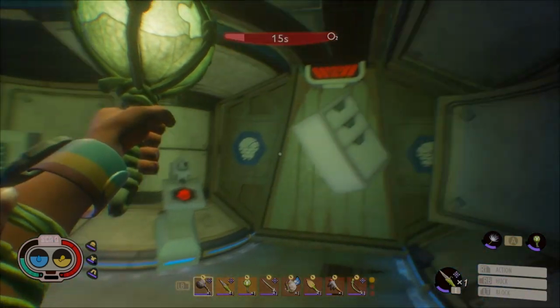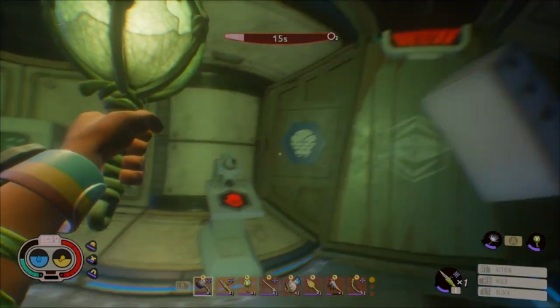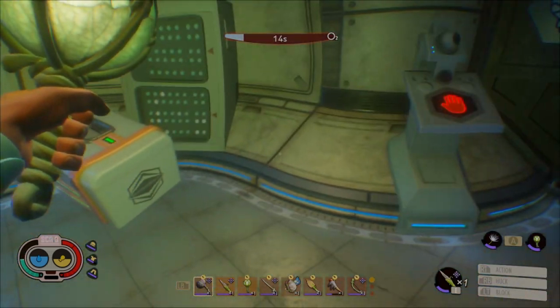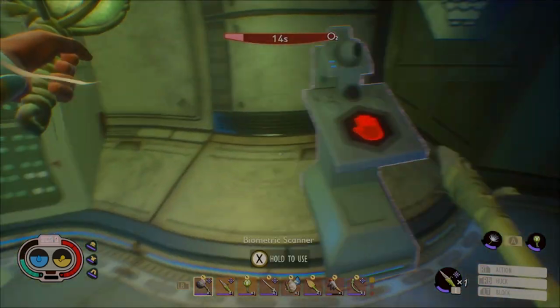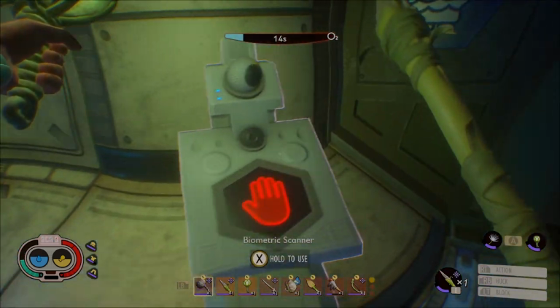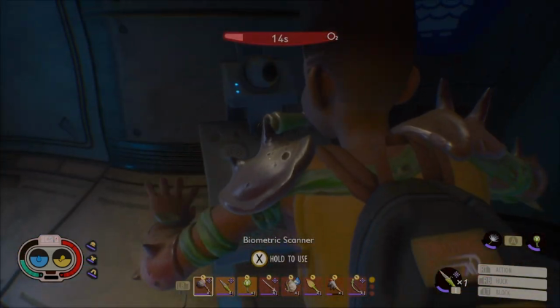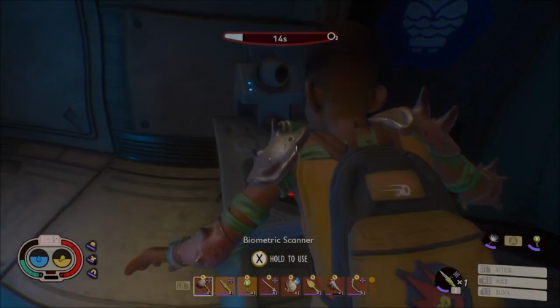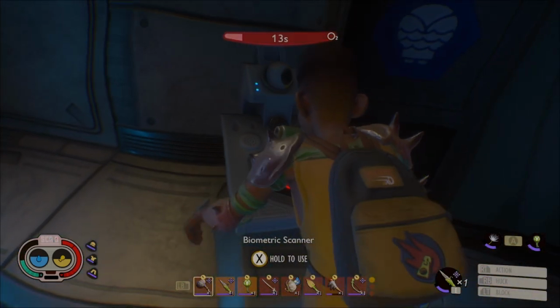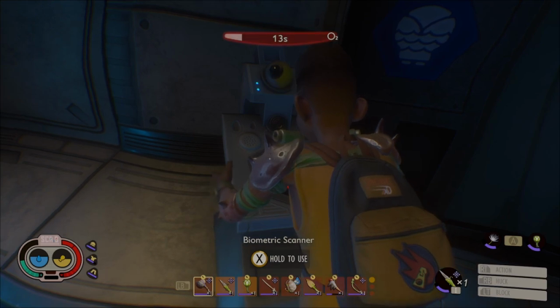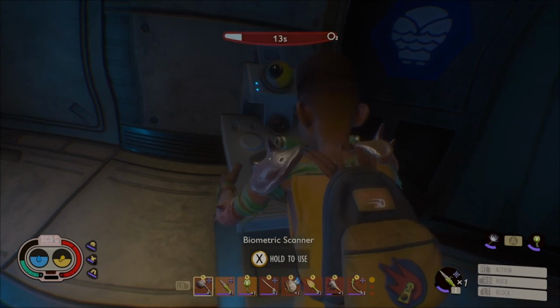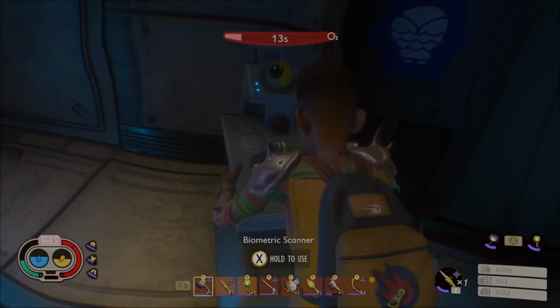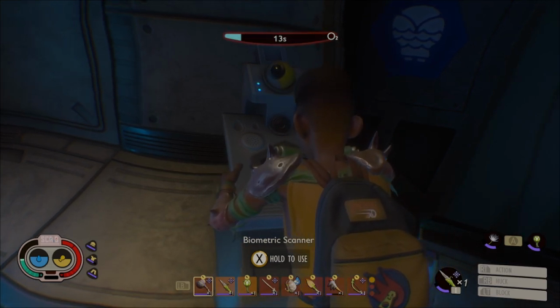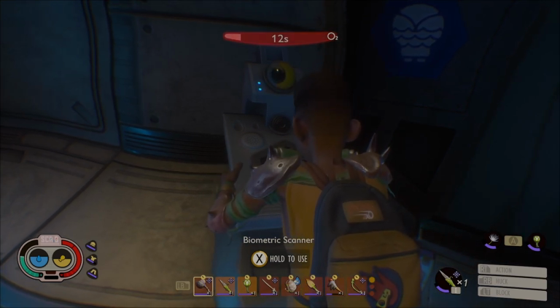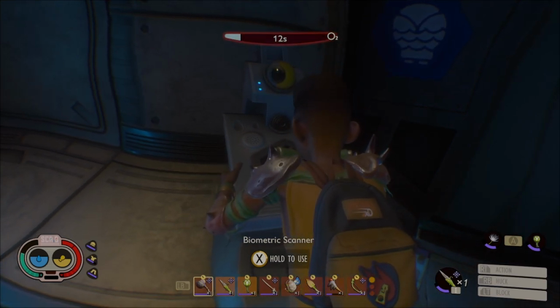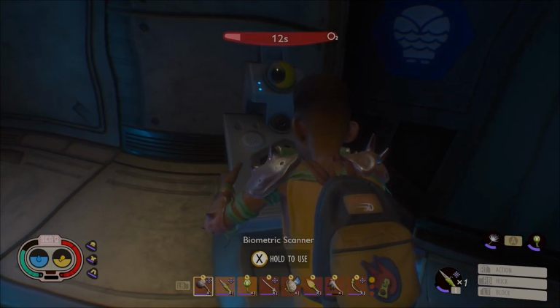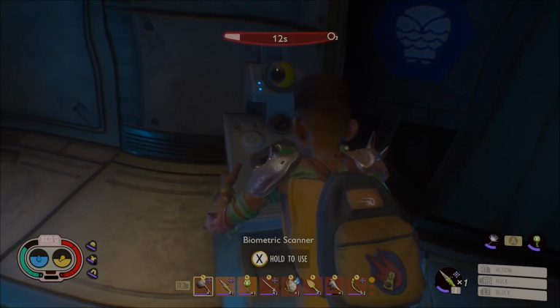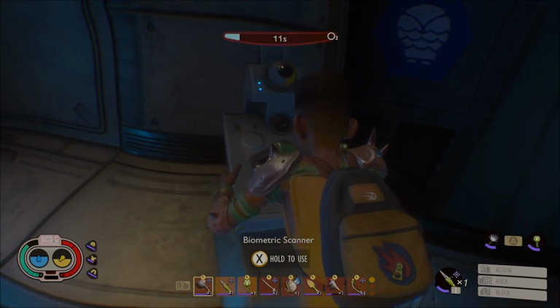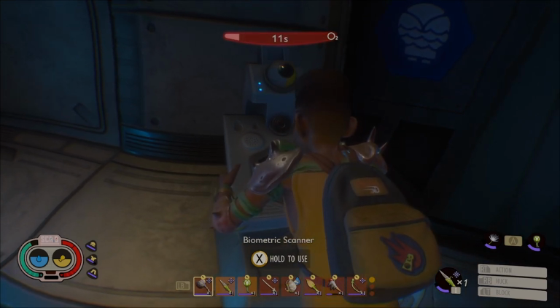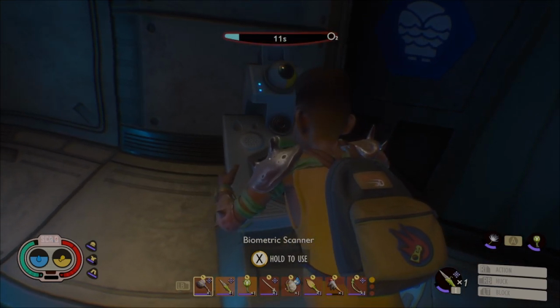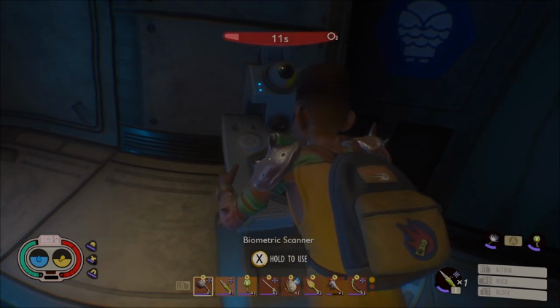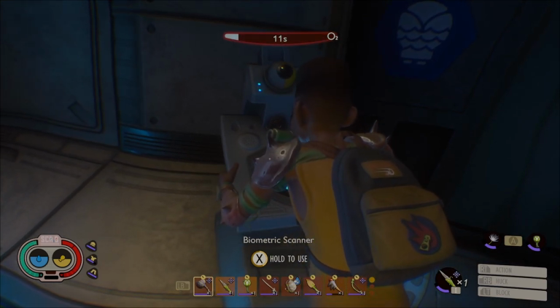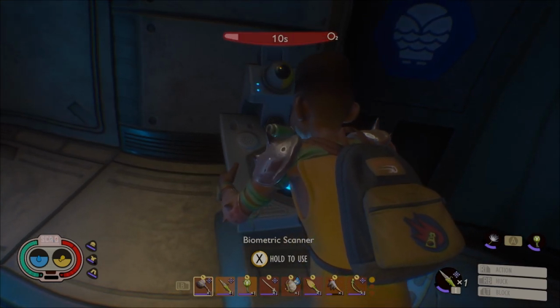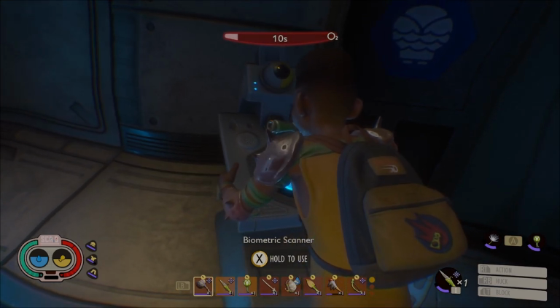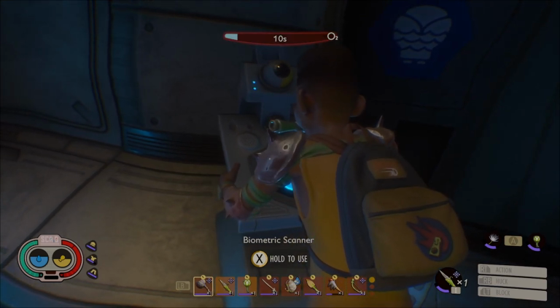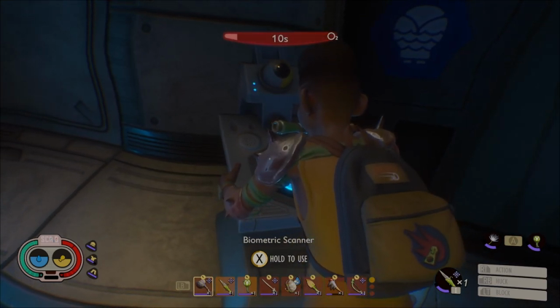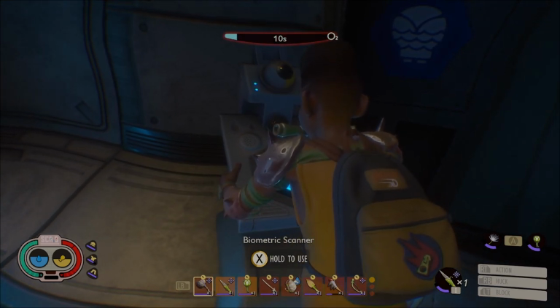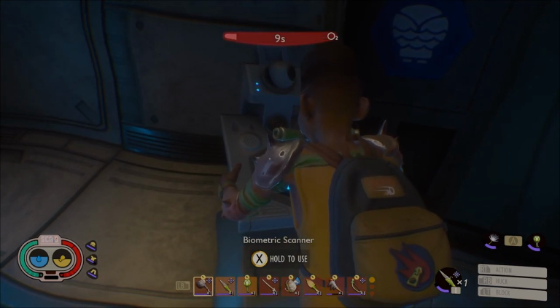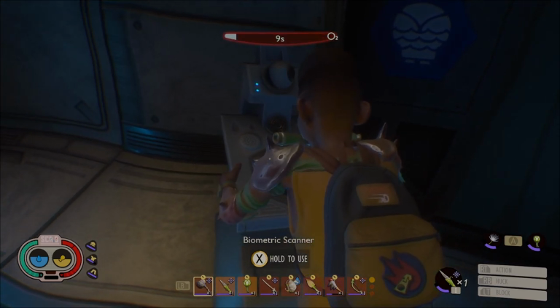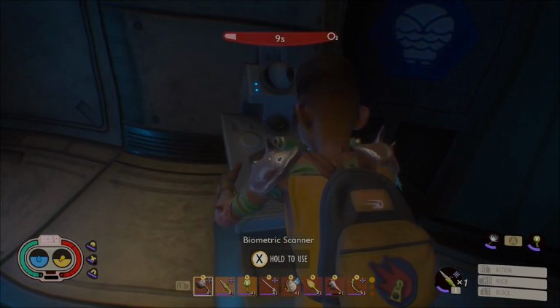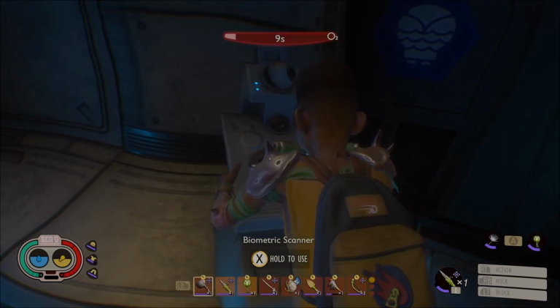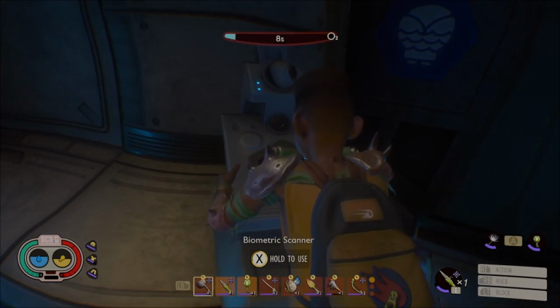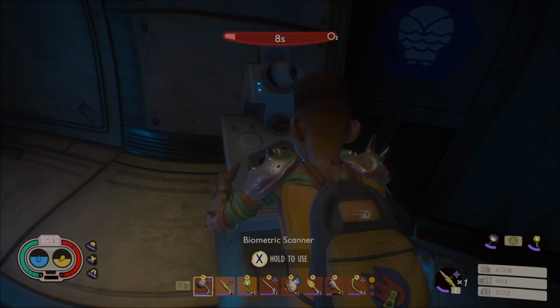You have to scan your hand to open the door. You will almost run out of oxygen, but it is doable.